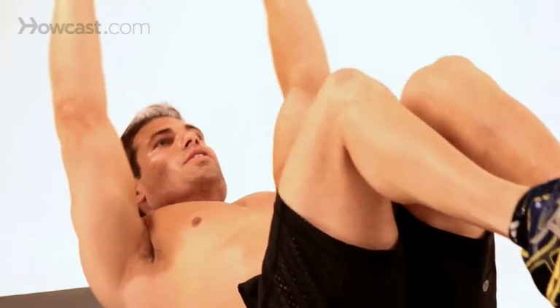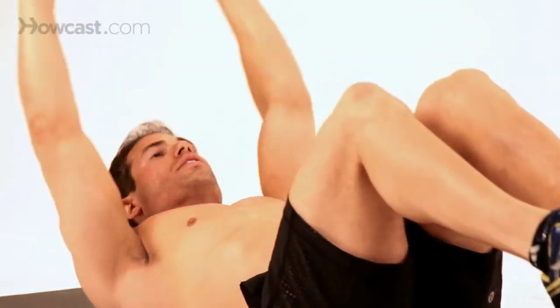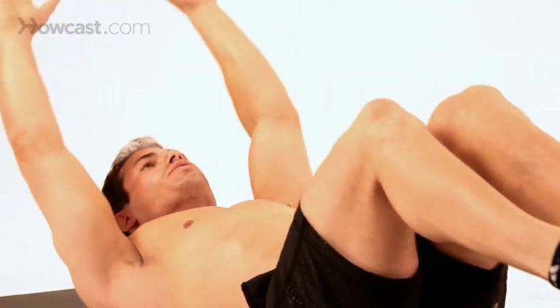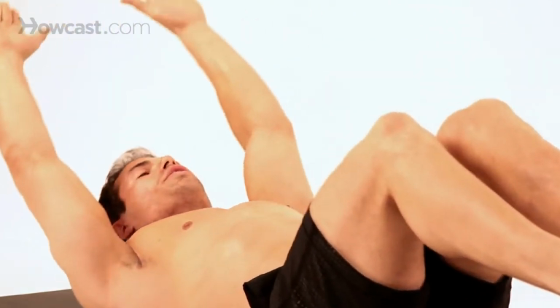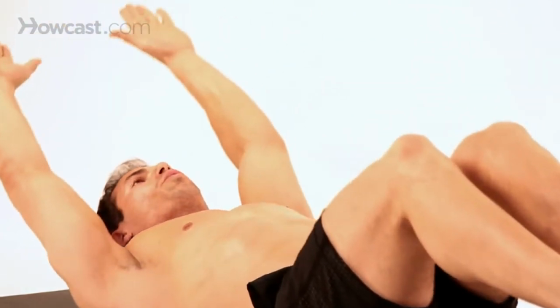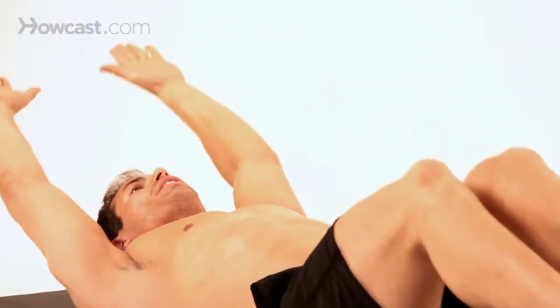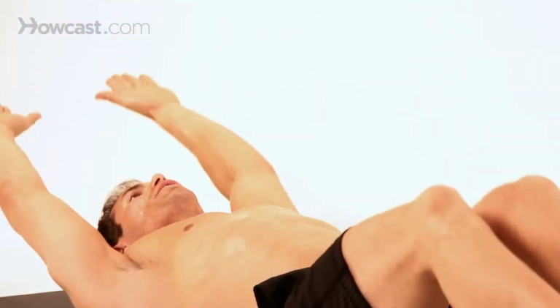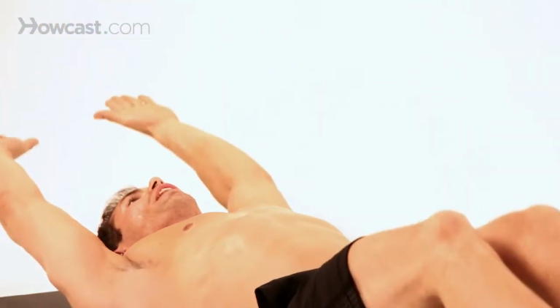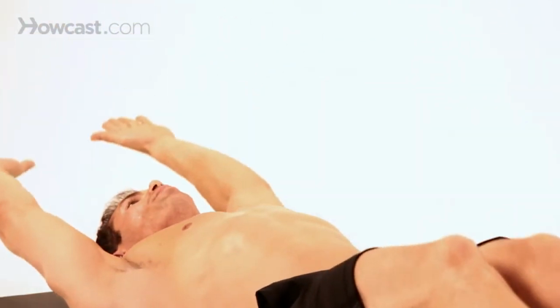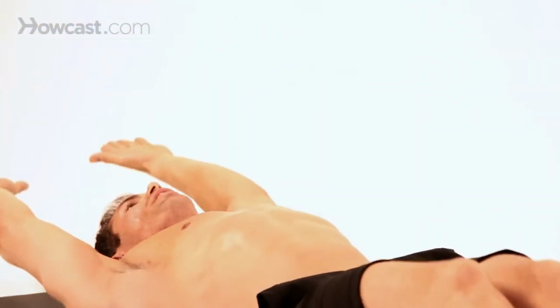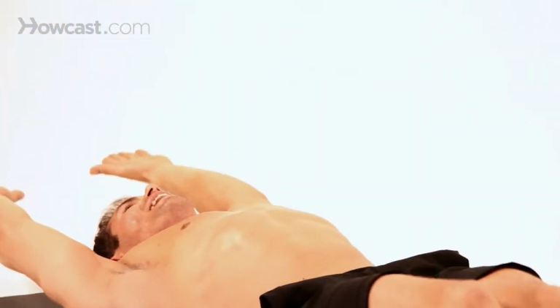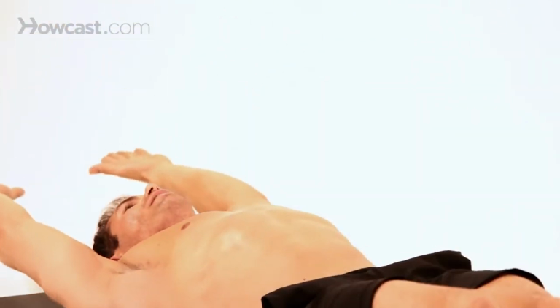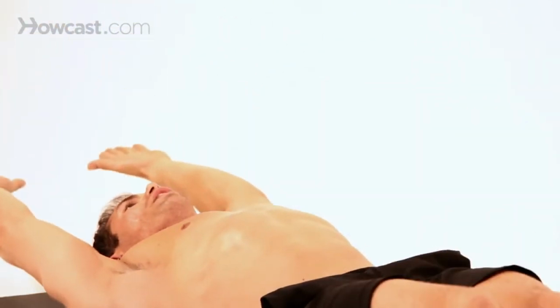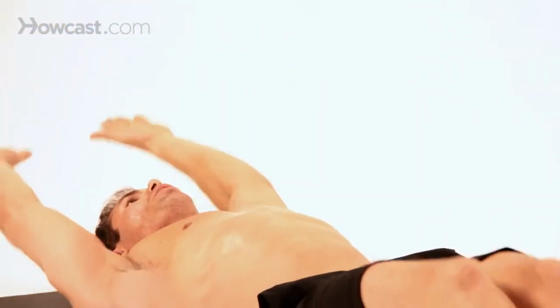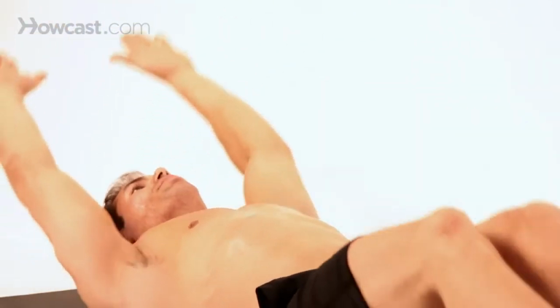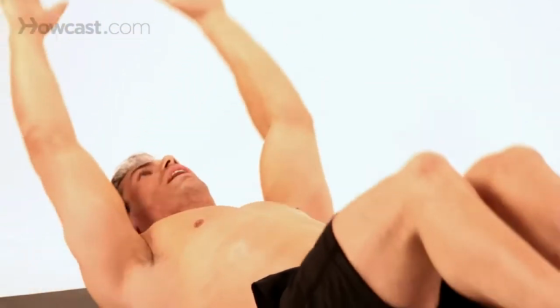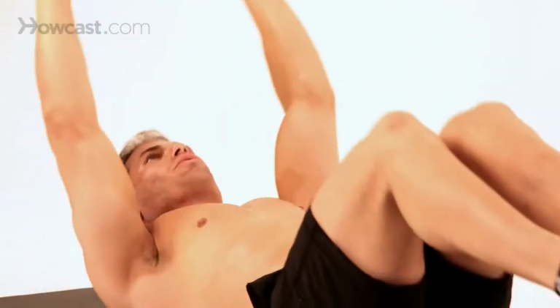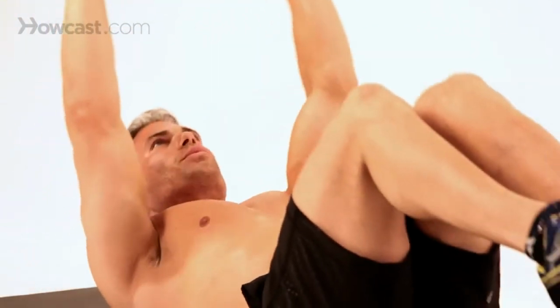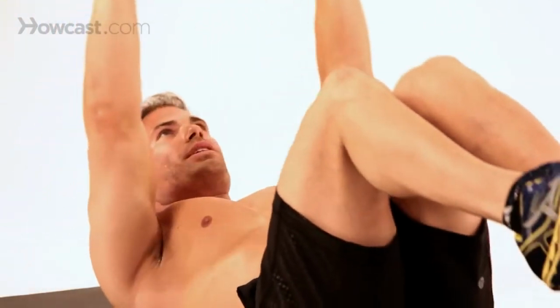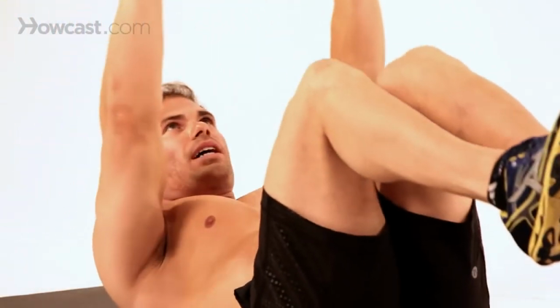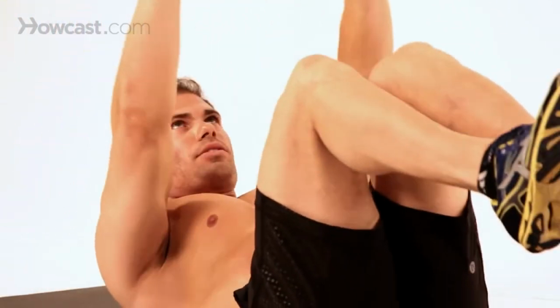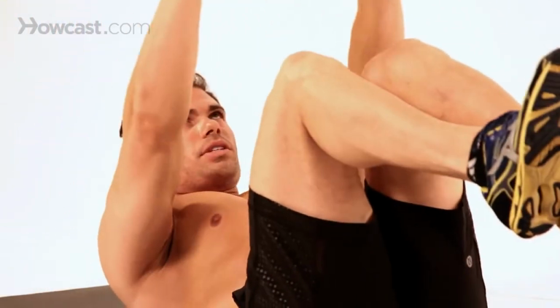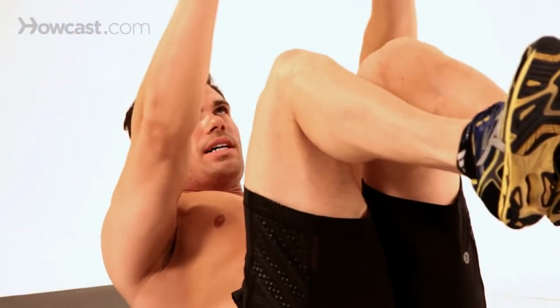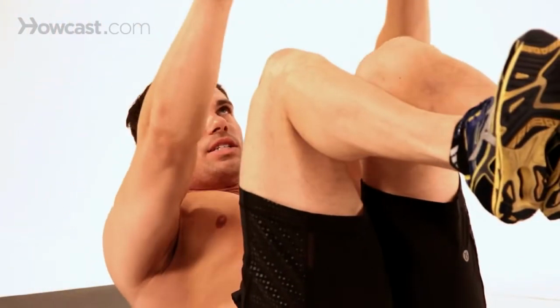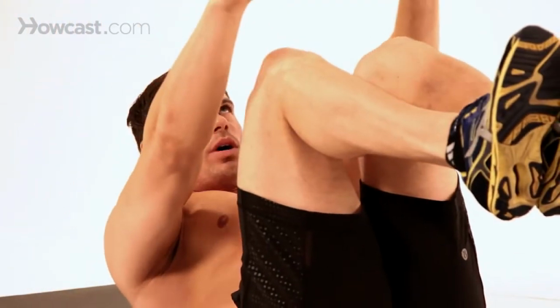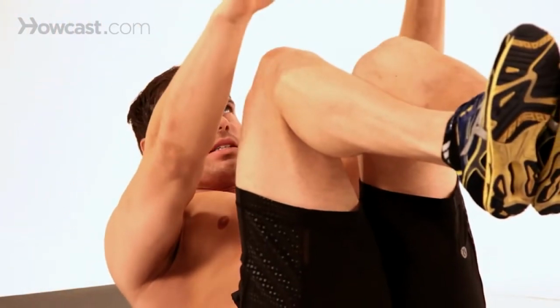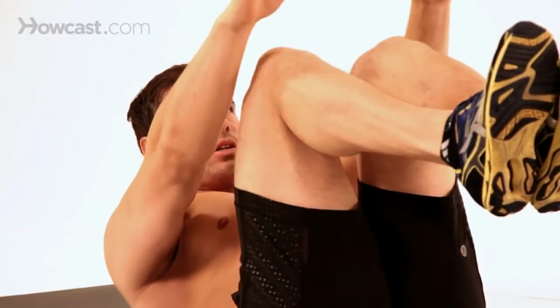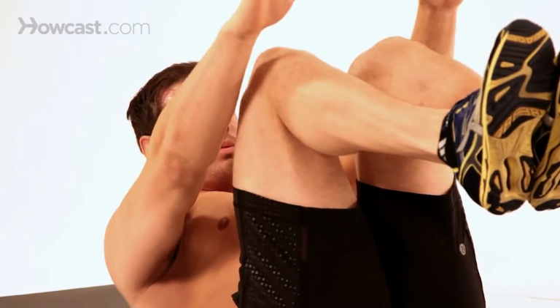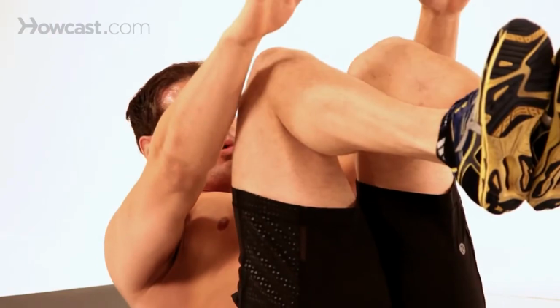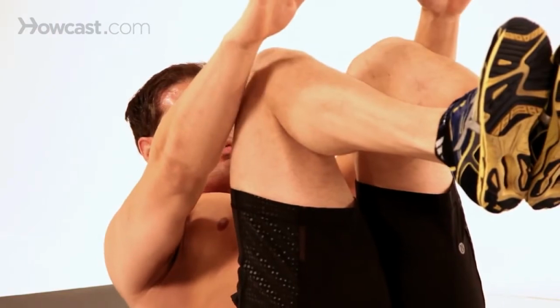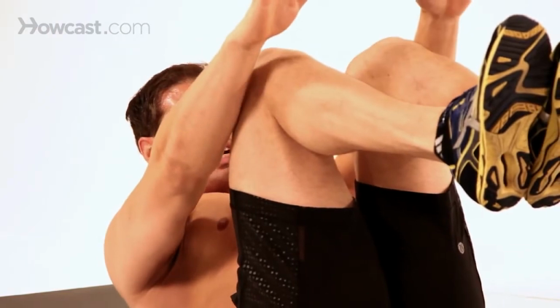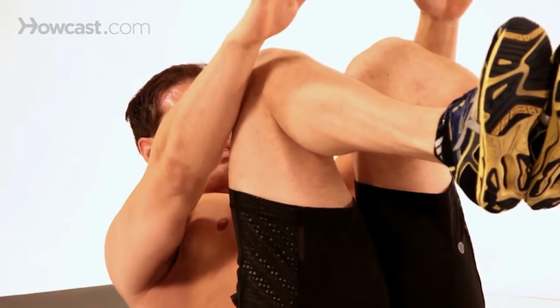So you're working your upper and lower abdominals with this exercise — that's why it's a little bit more advanced.